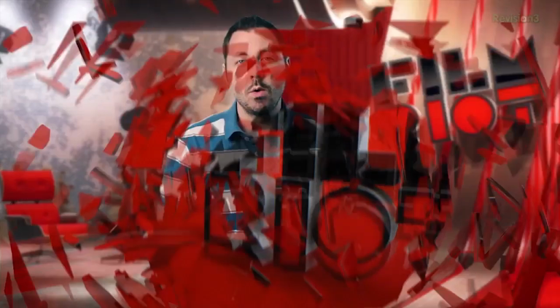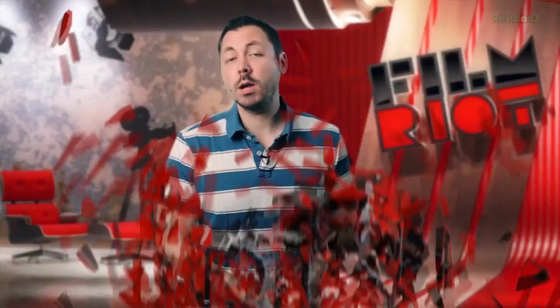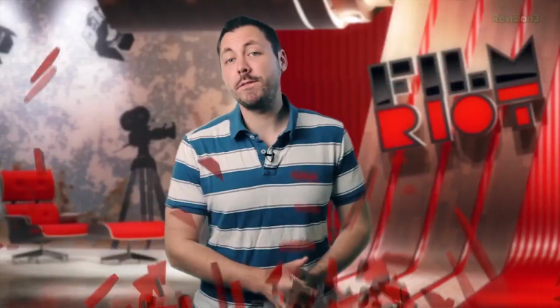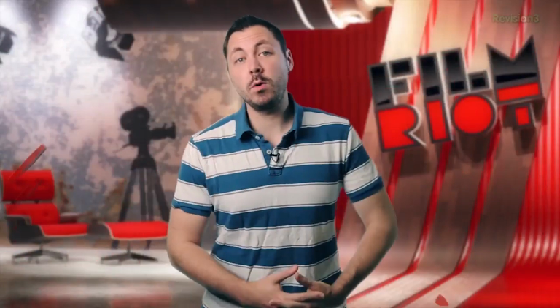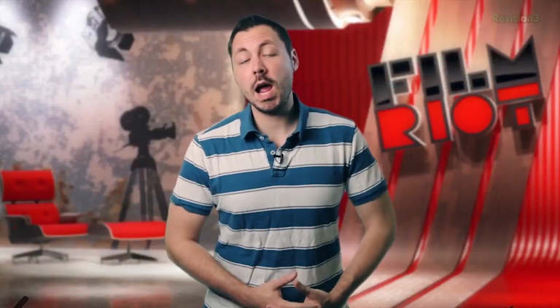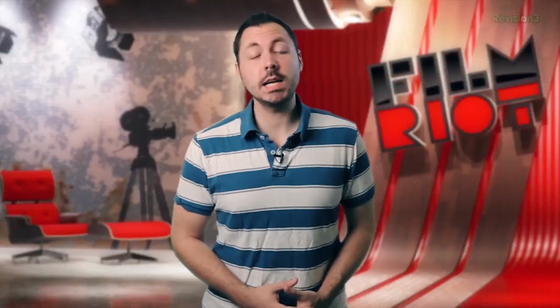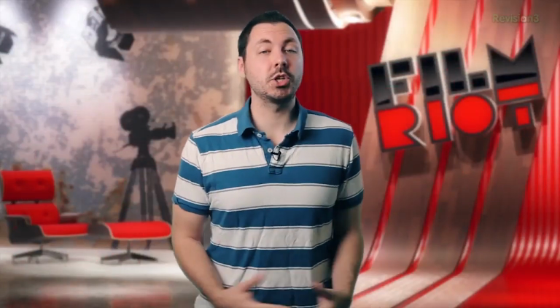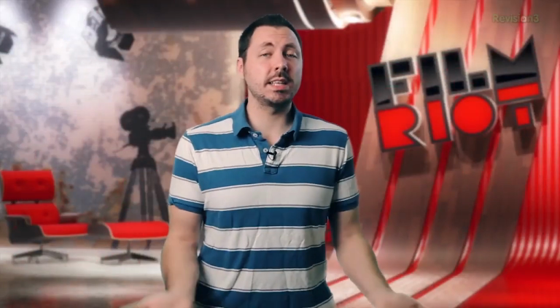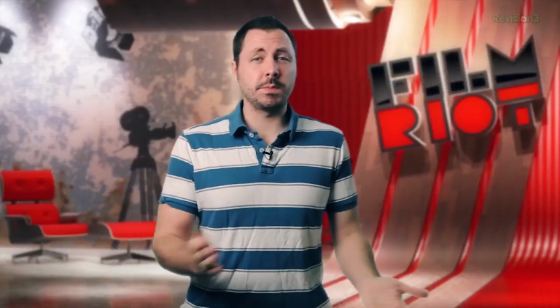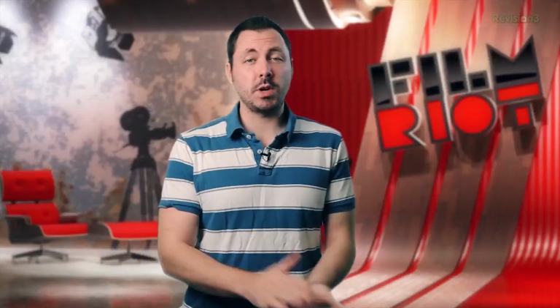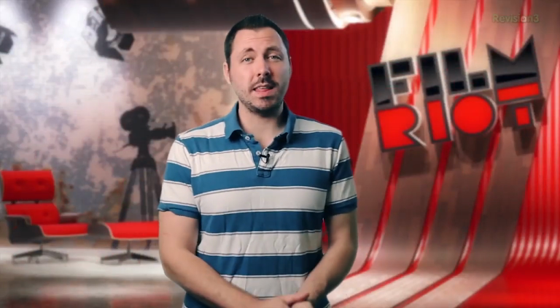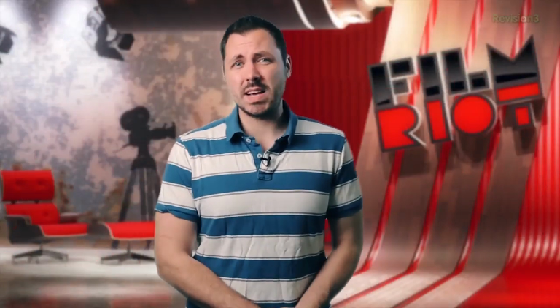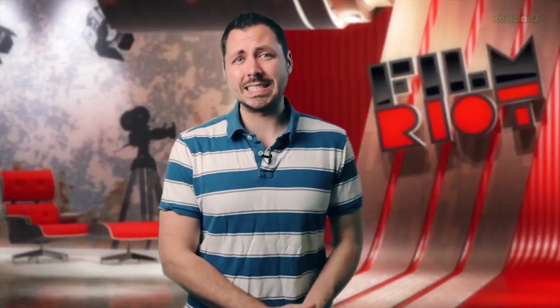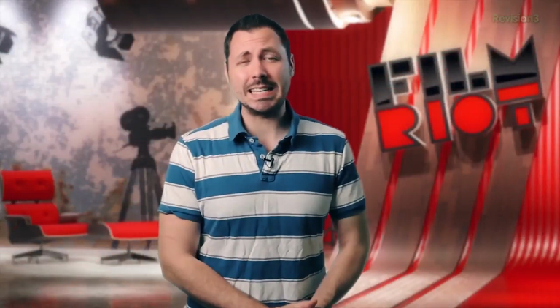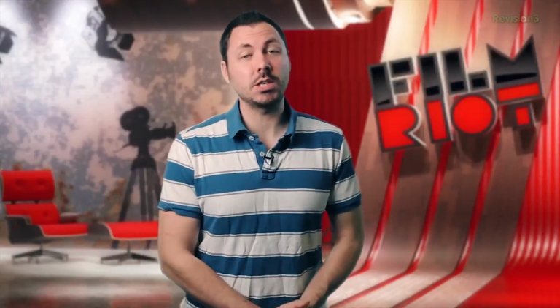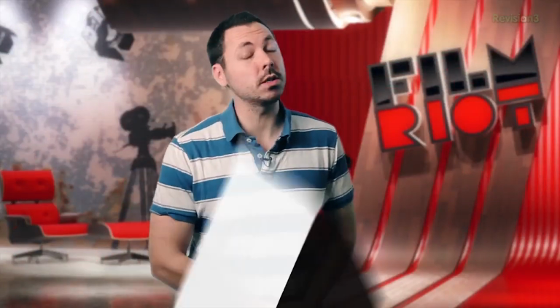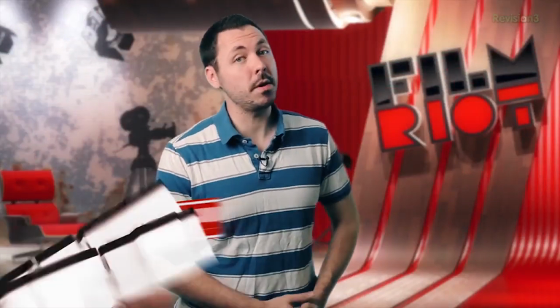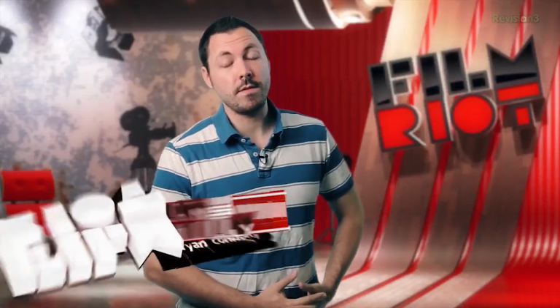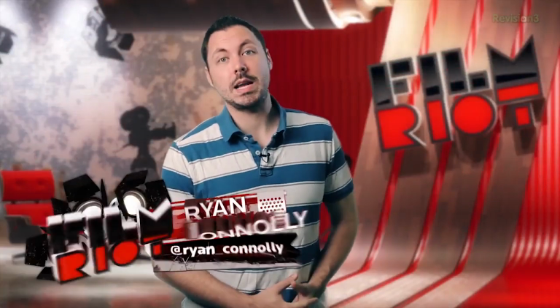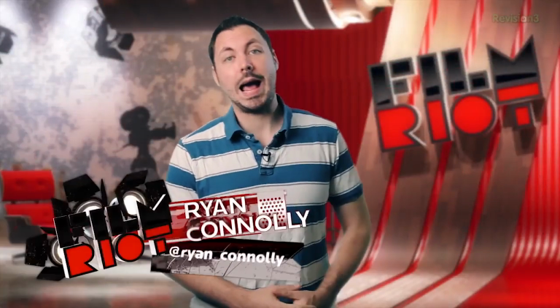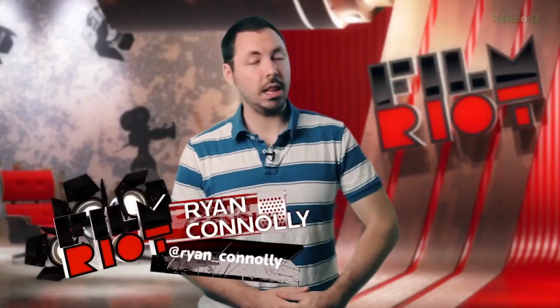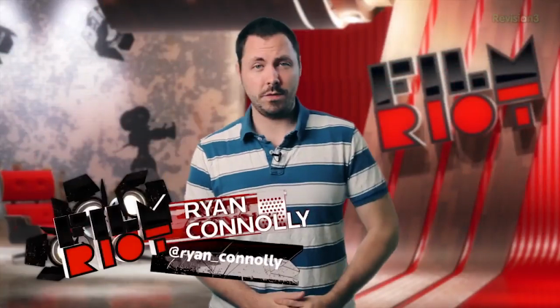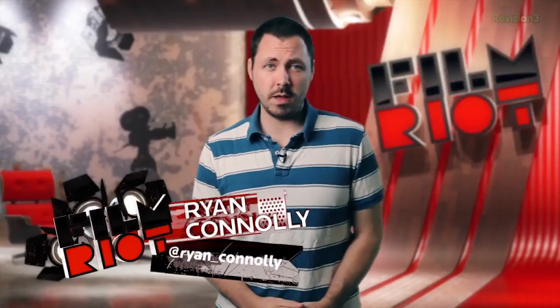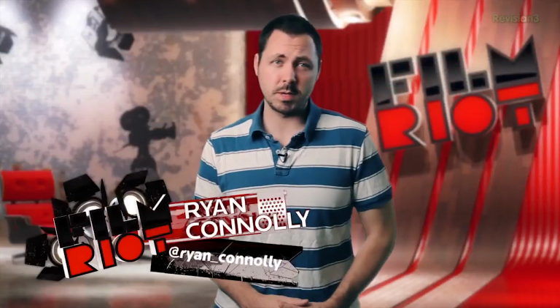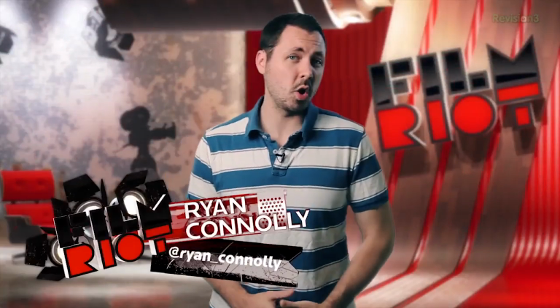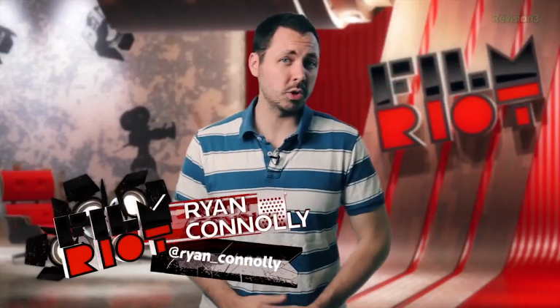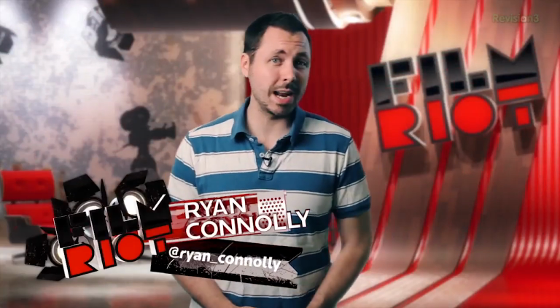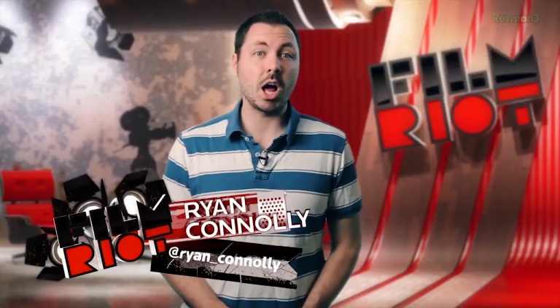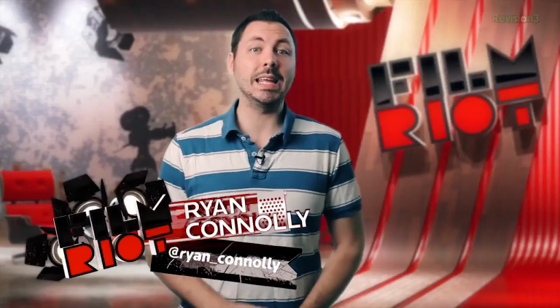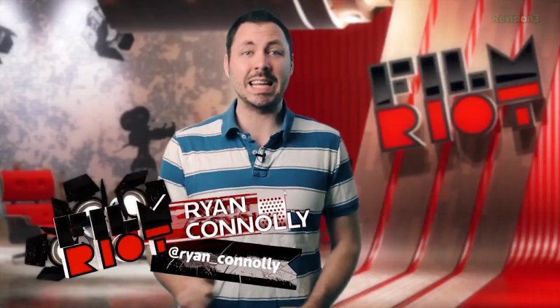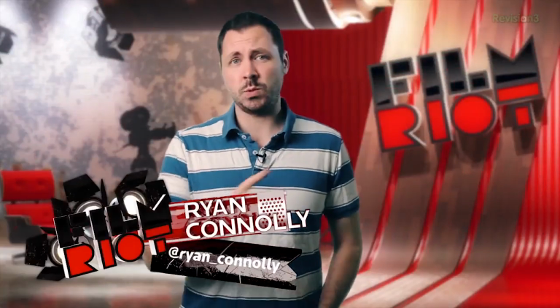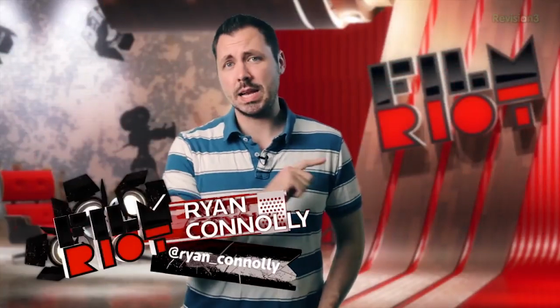Welcome to Film Riot, the show that takes the mystery out of the effects and techniques found in some of your favorite Hollywood films. I'm your host Ryan Conley.